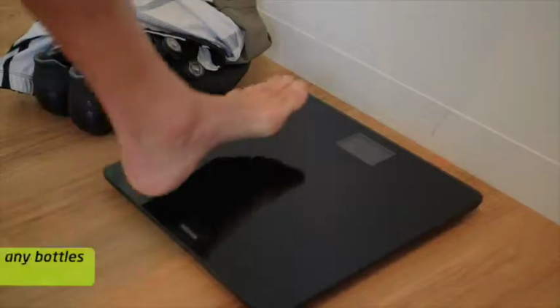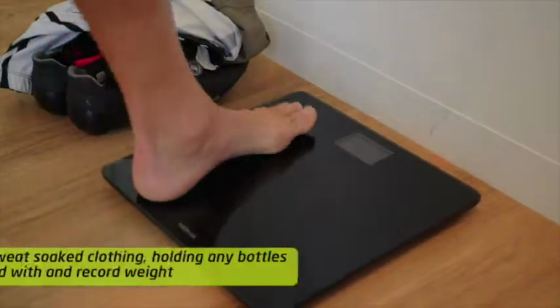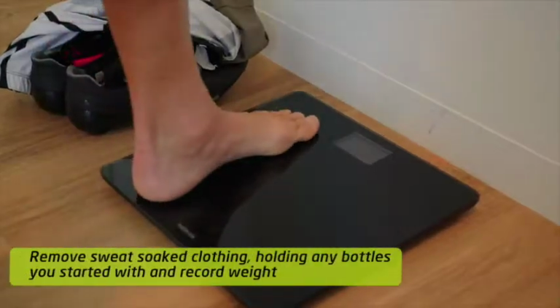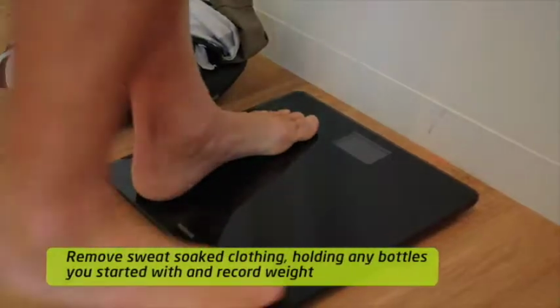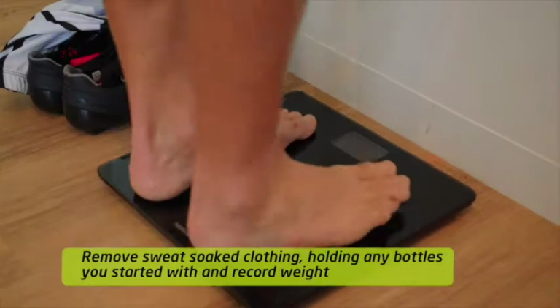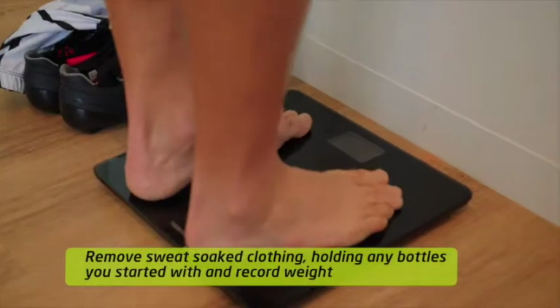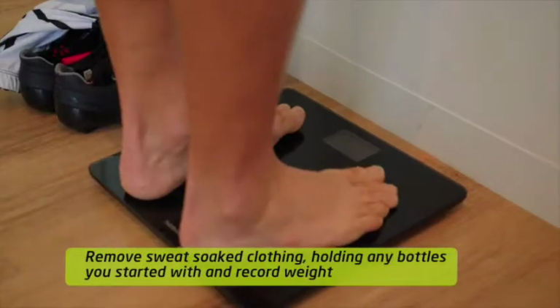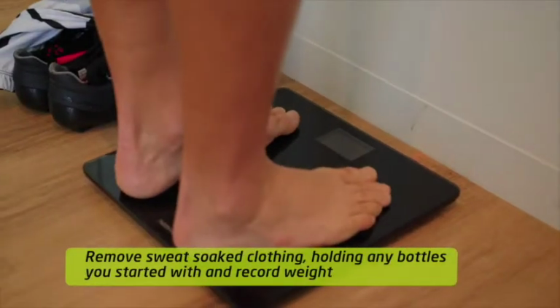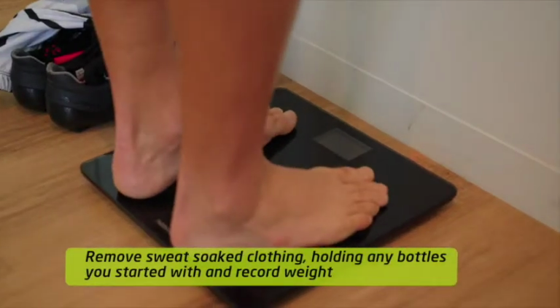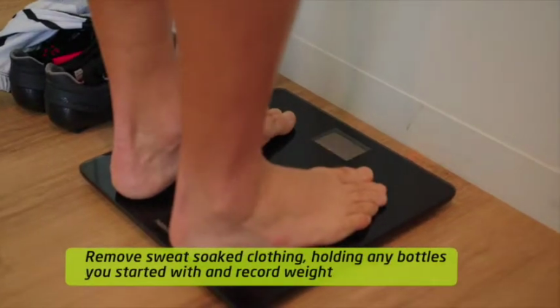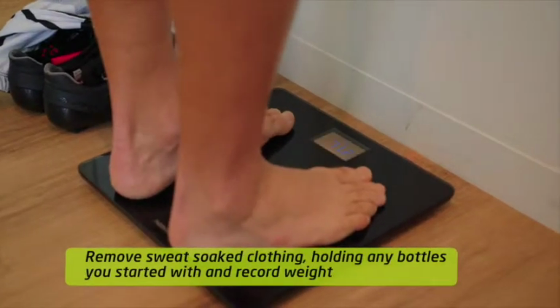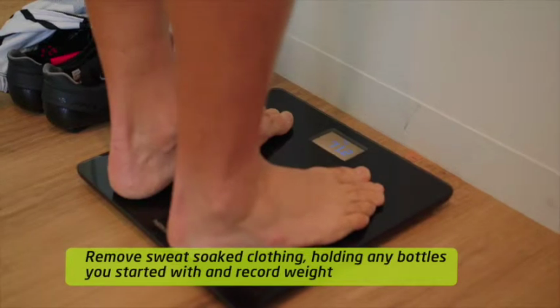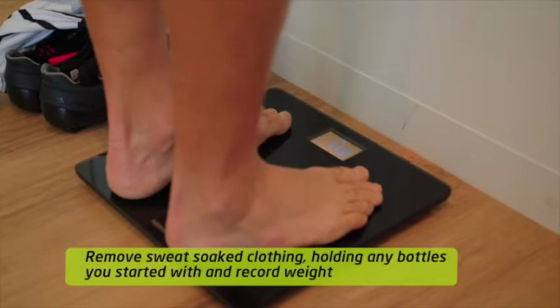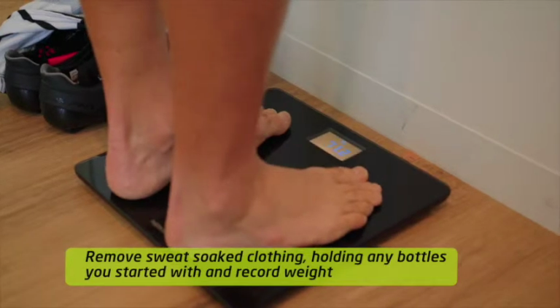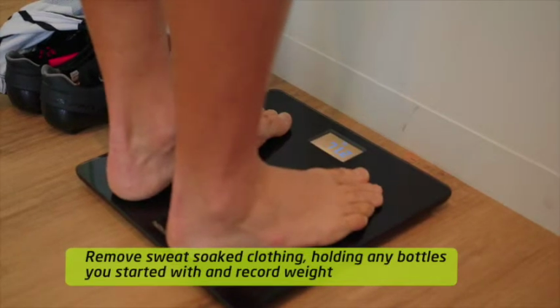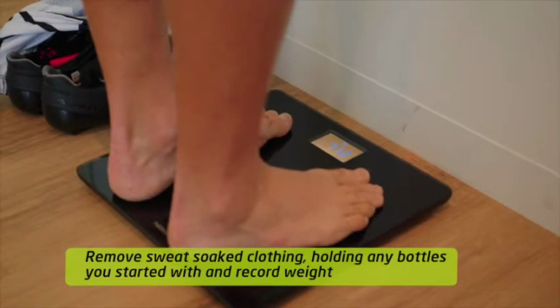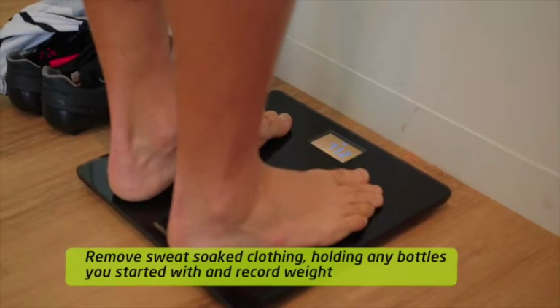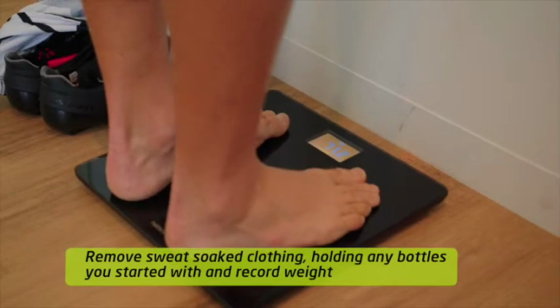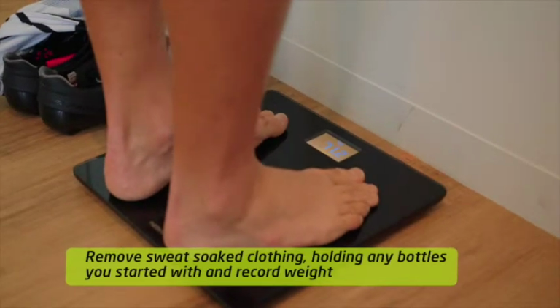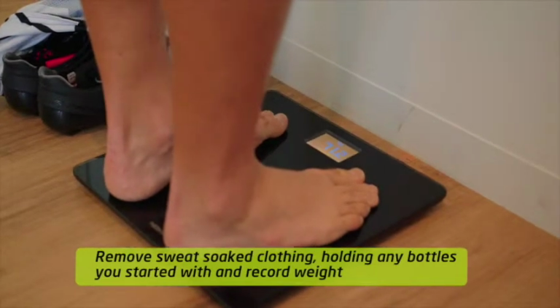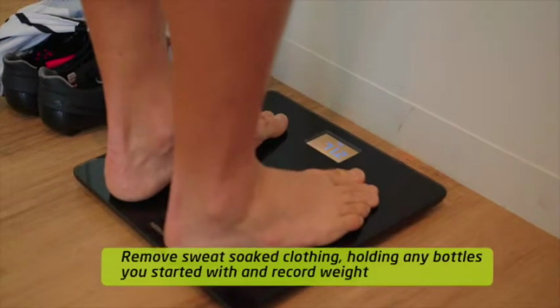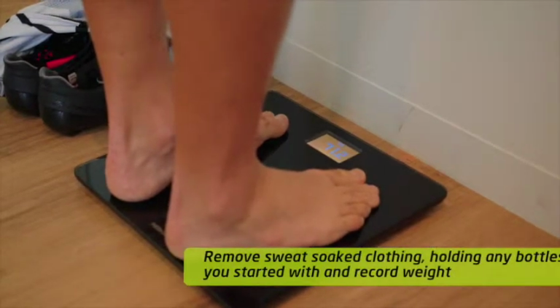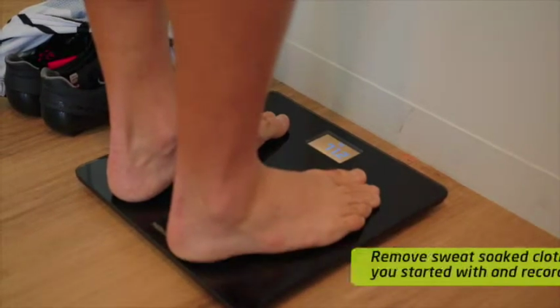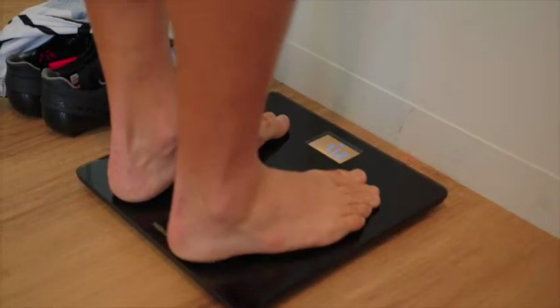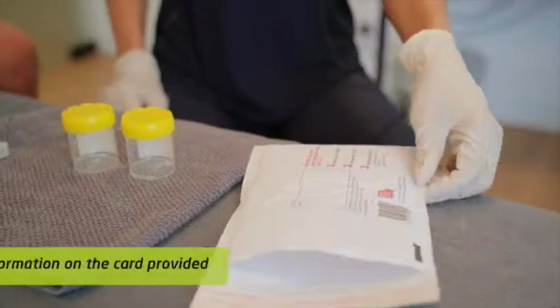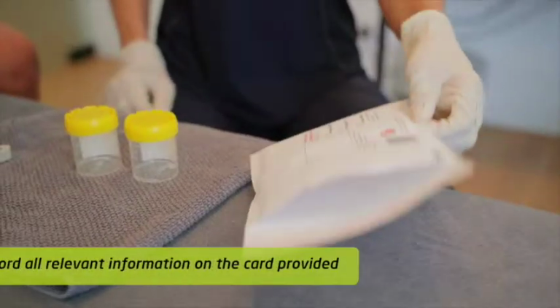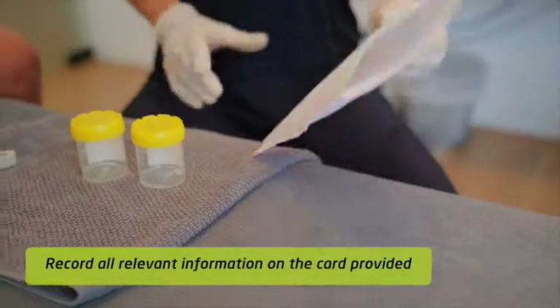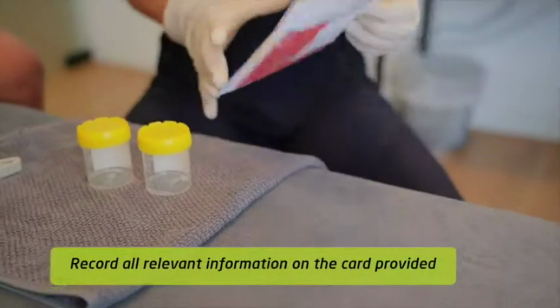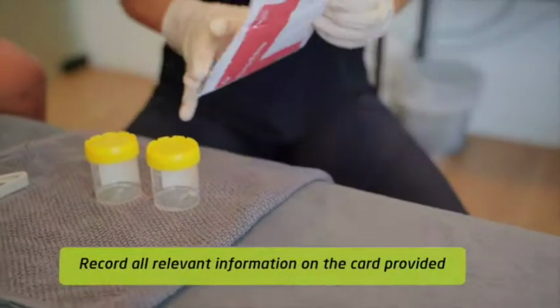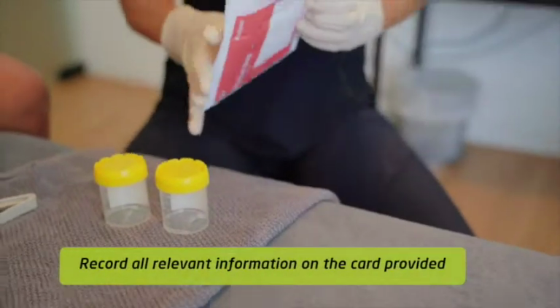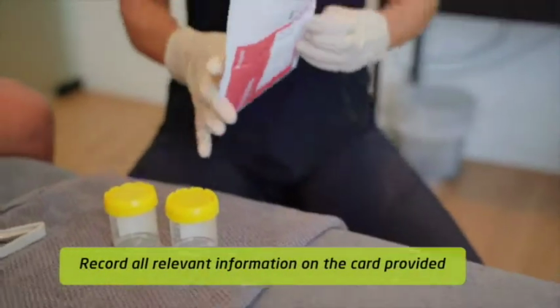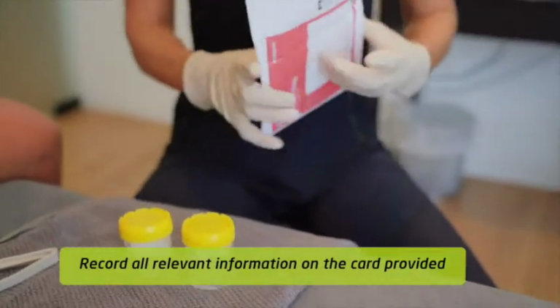Make sure you dry yourself down and weigh yourself nude holding your drink bottles for an accurate recording.